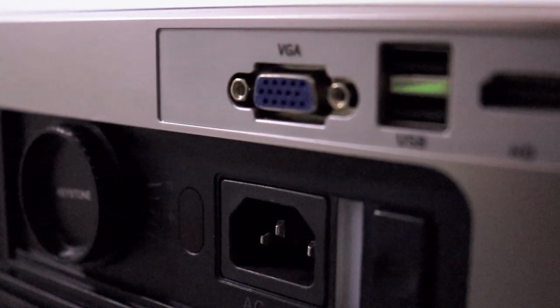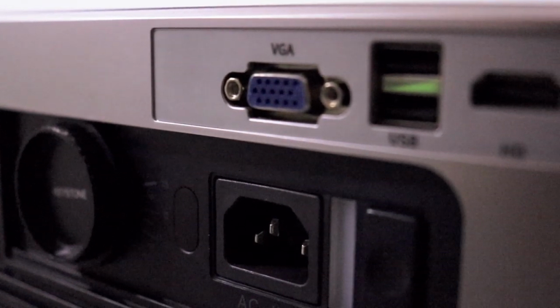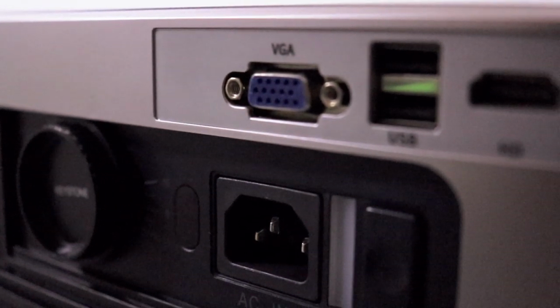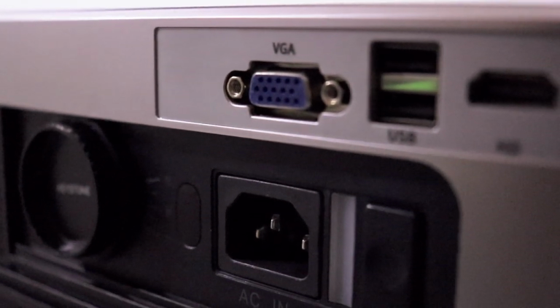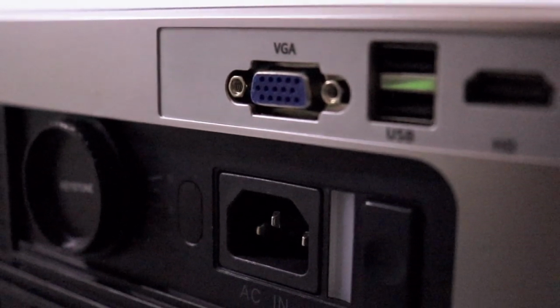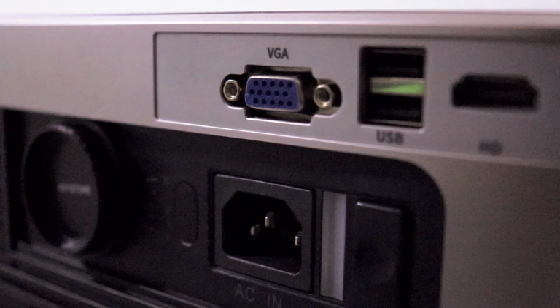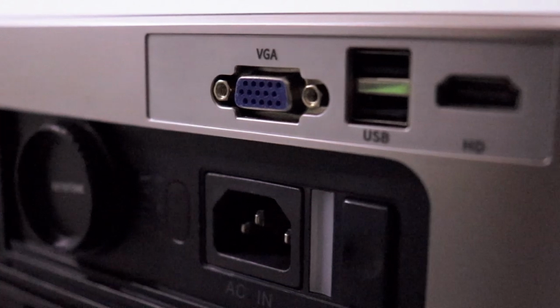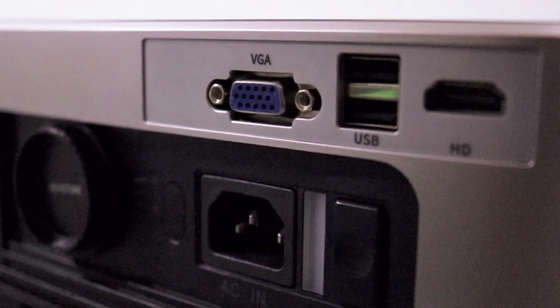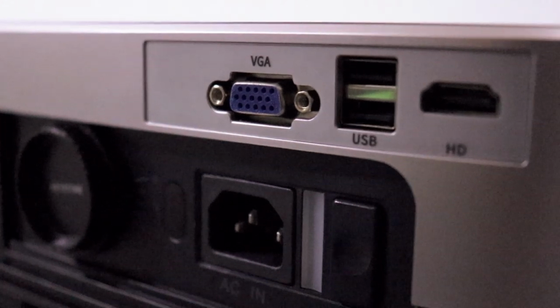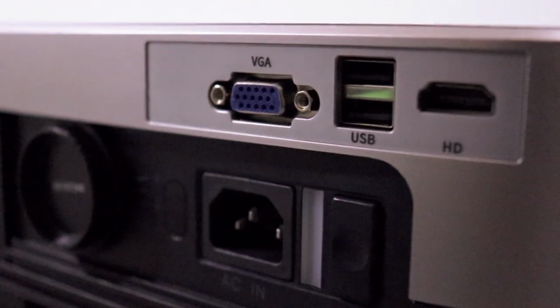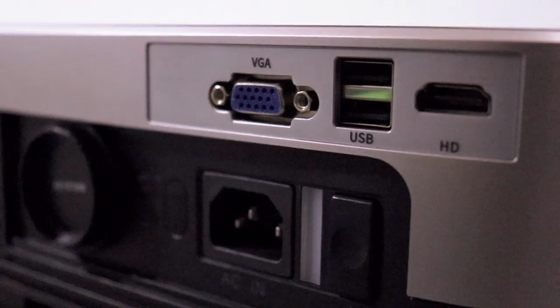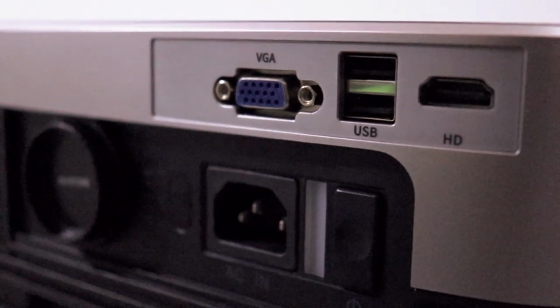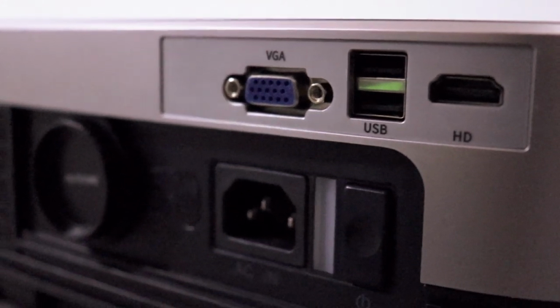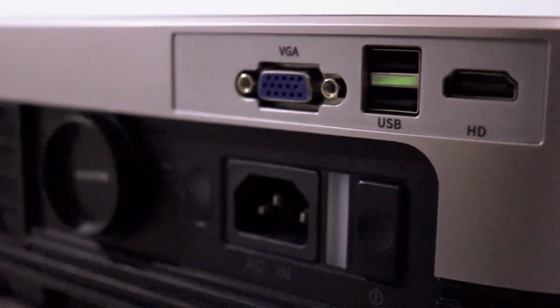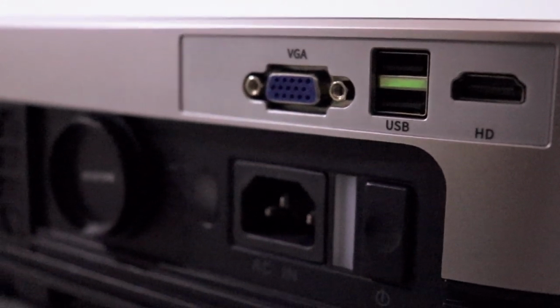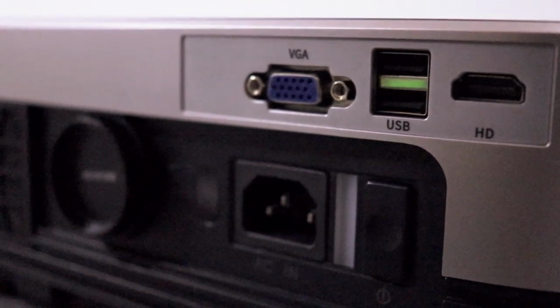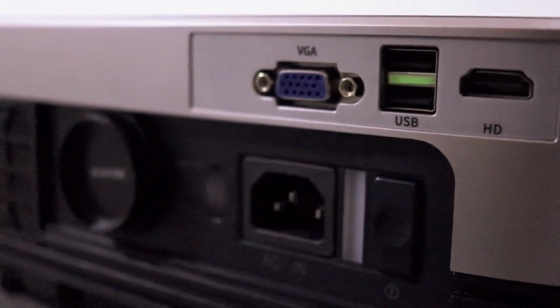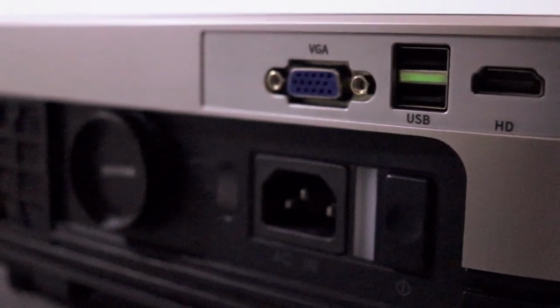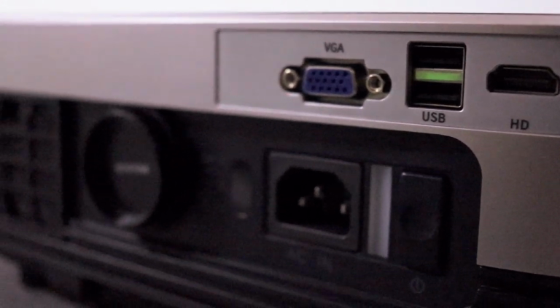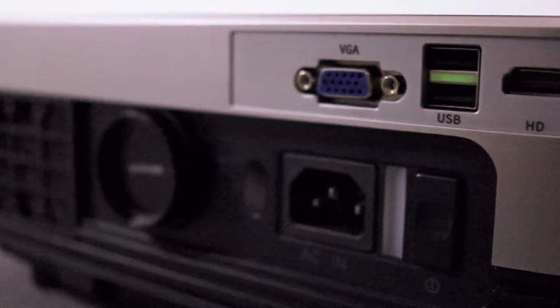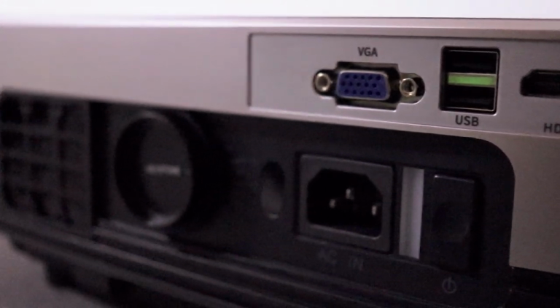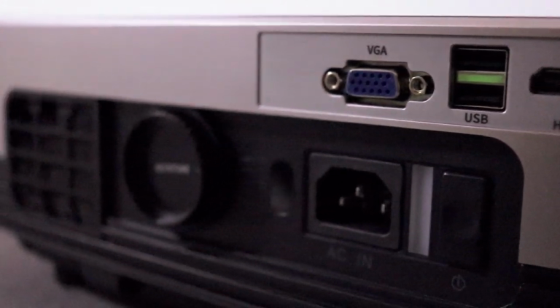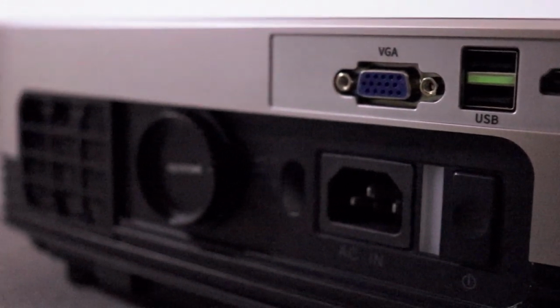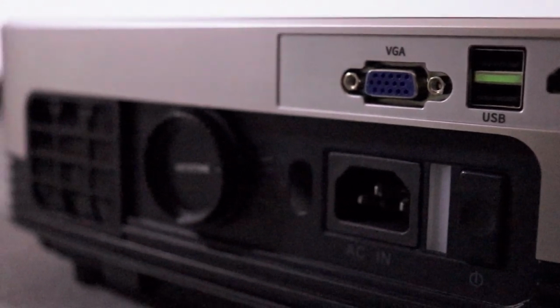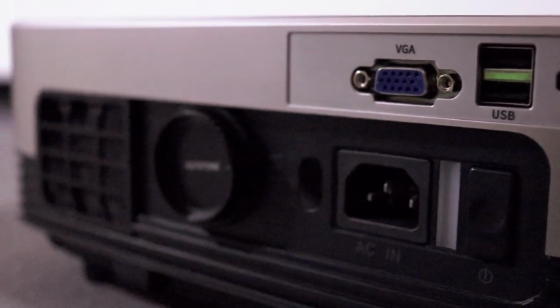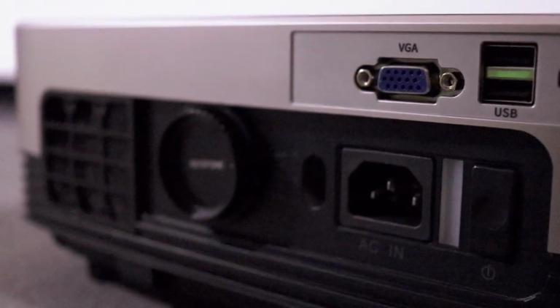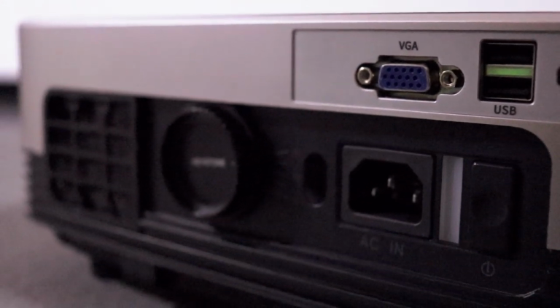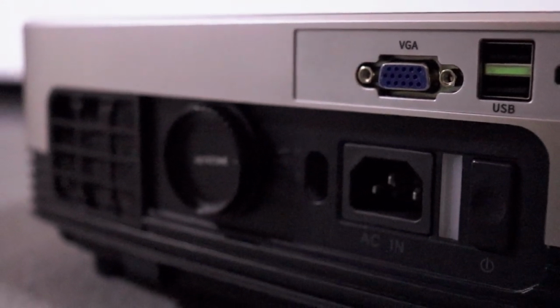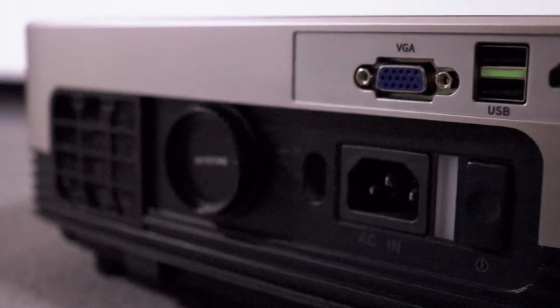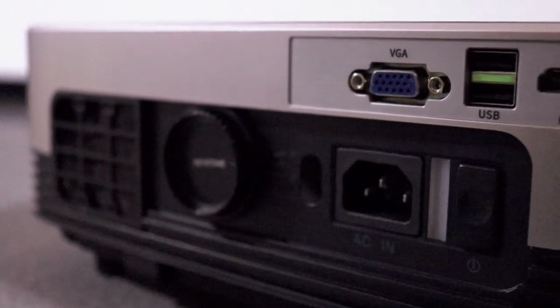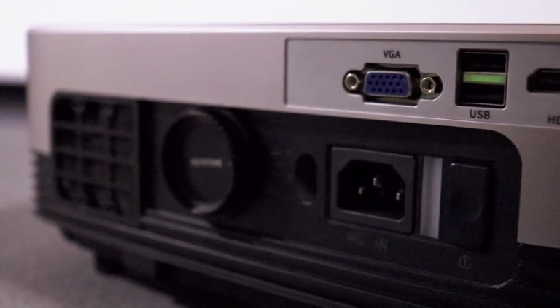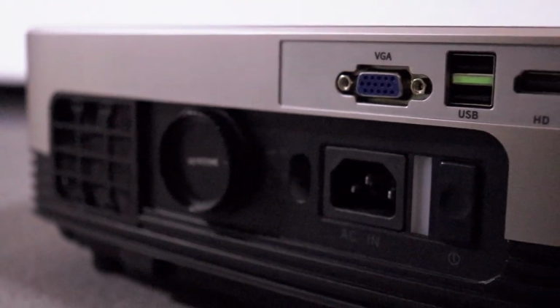Around the back, there are two additional USB connections should you wish to hook up a smartphone or a tablet to this projector.